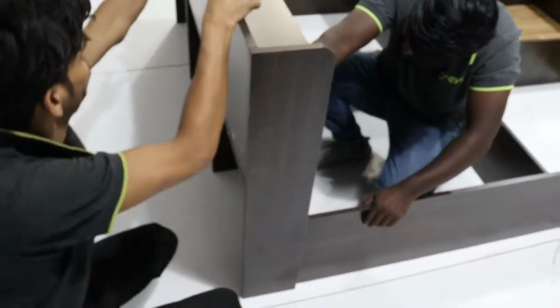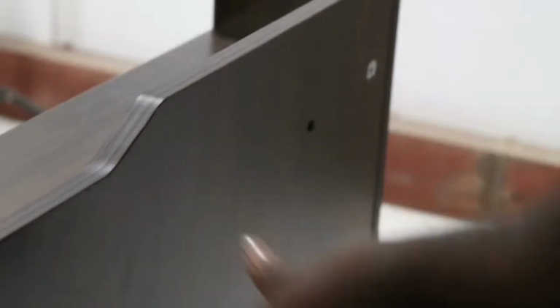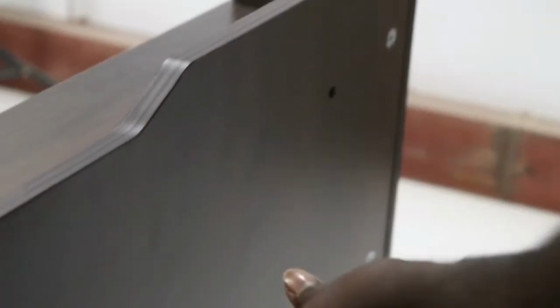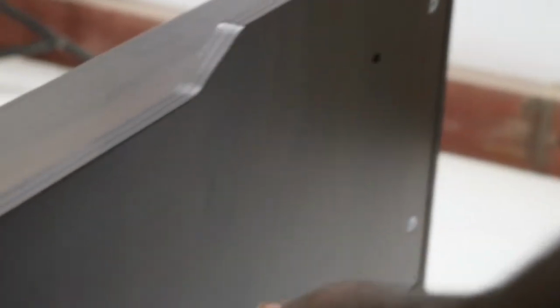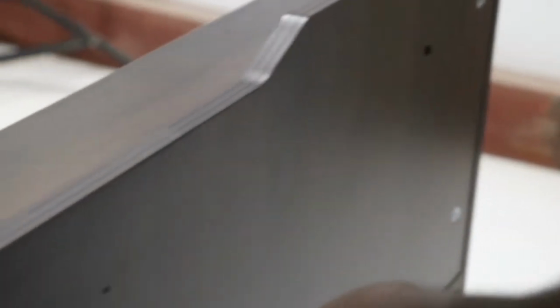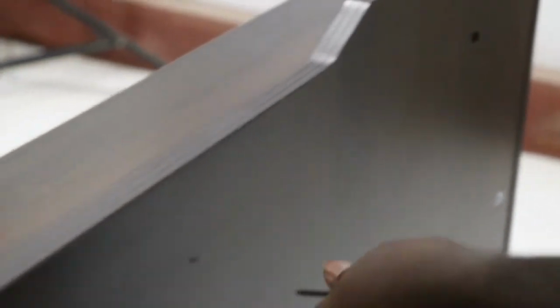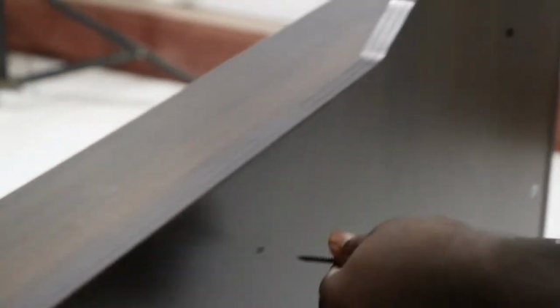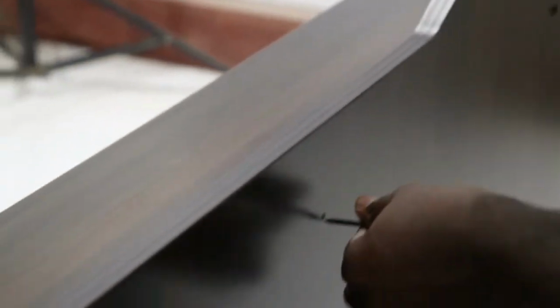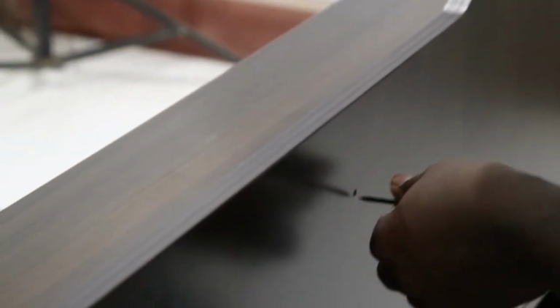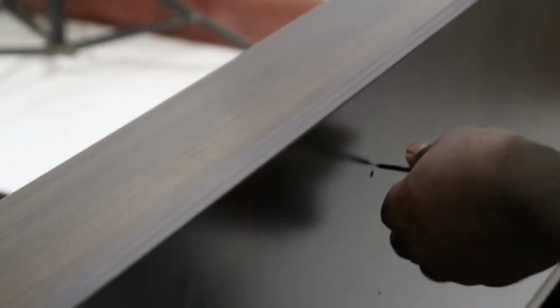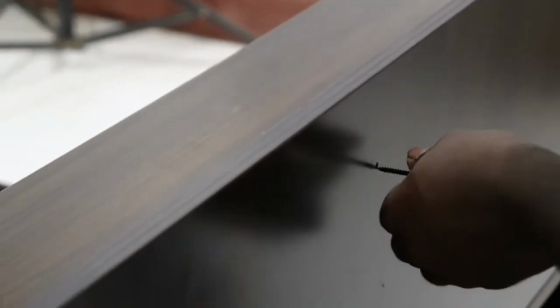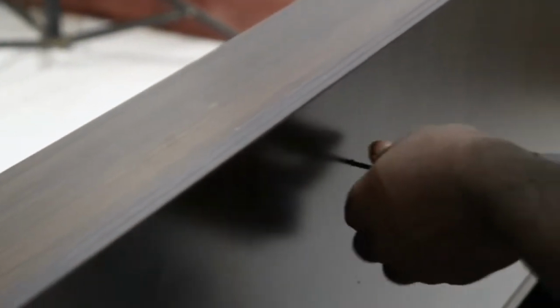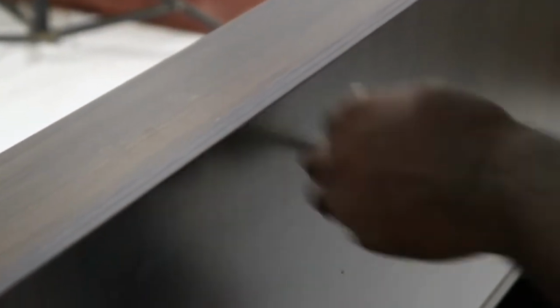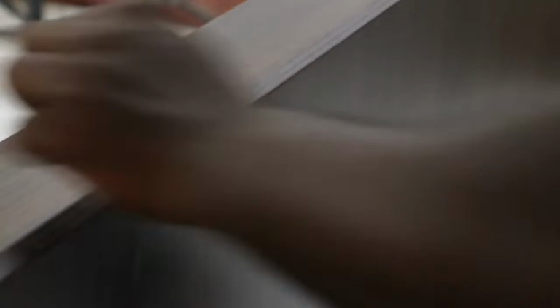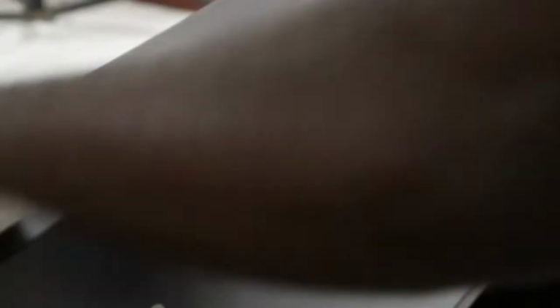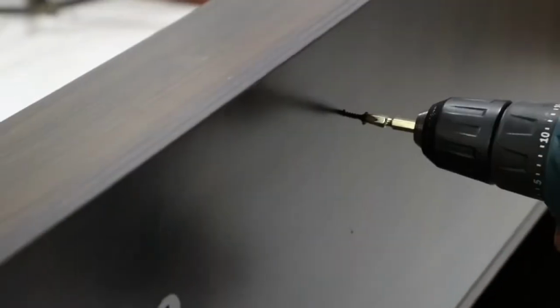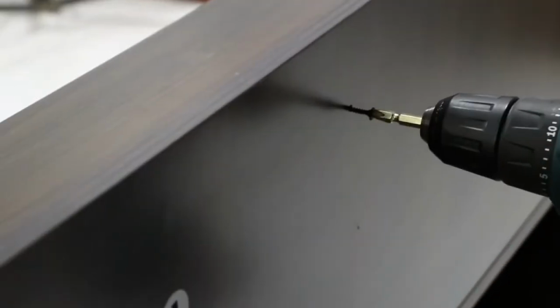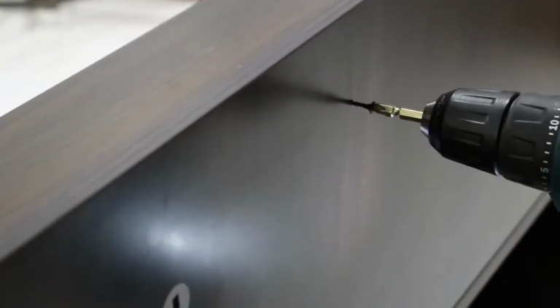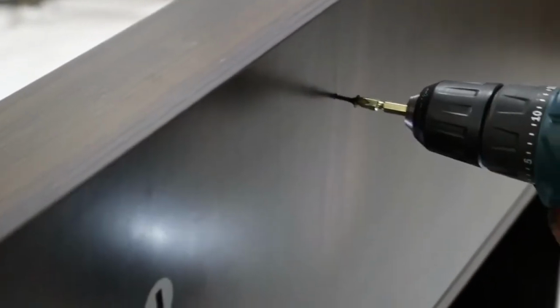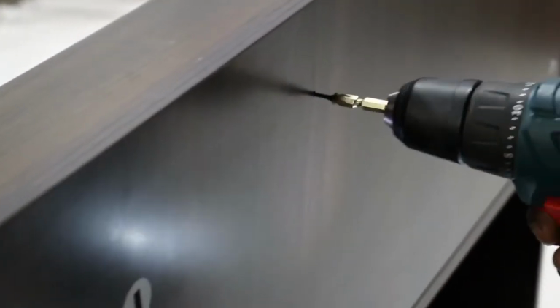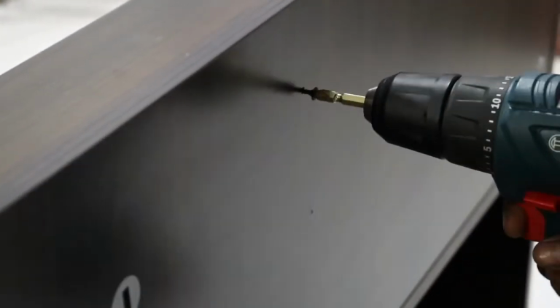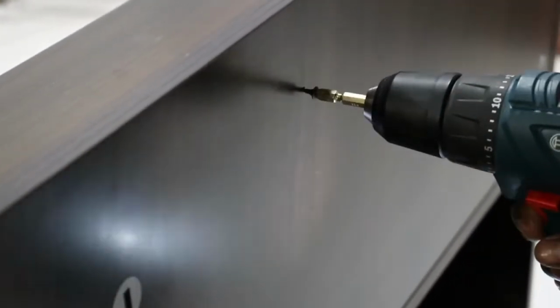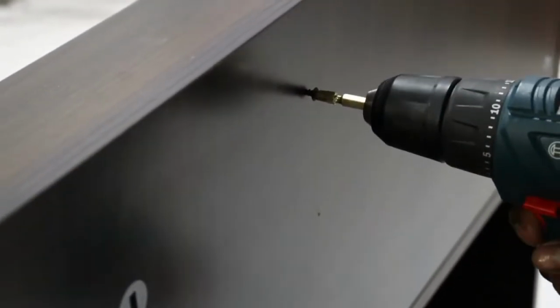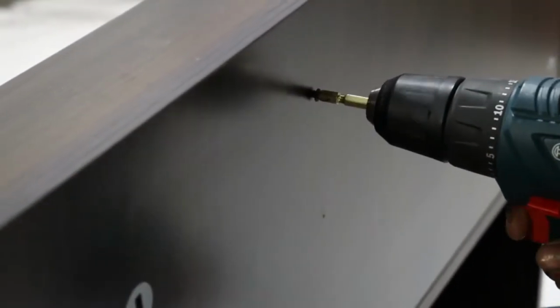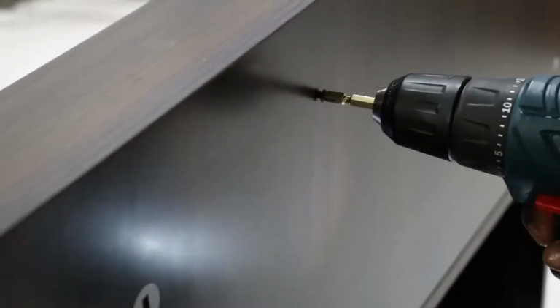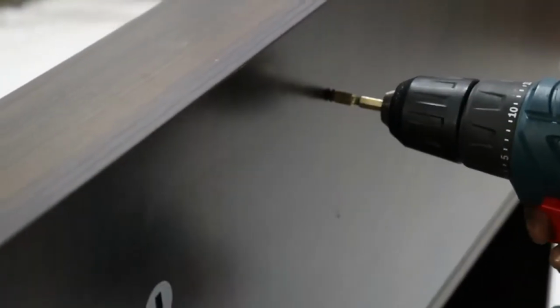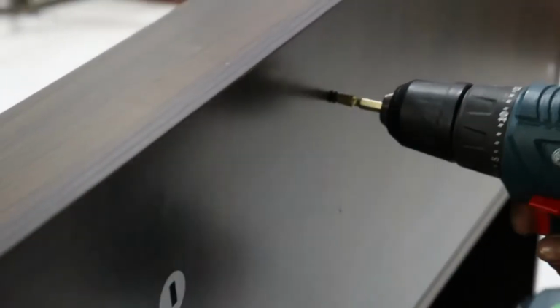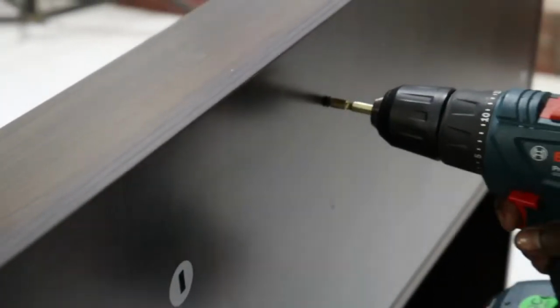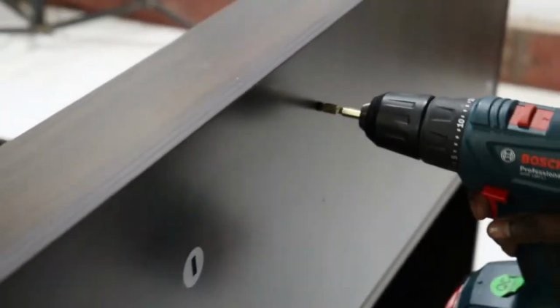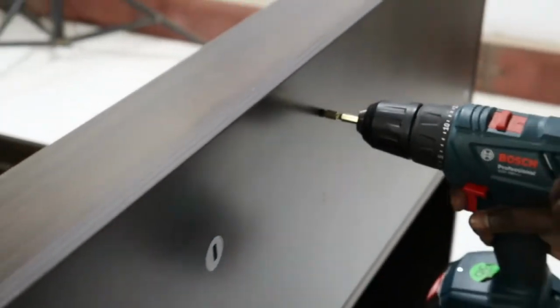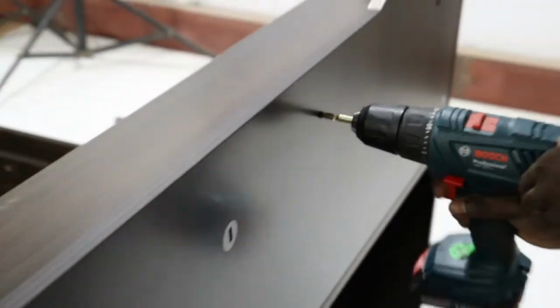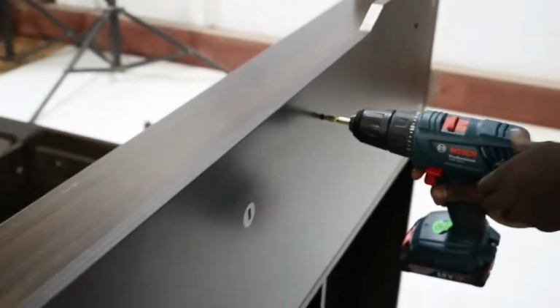Screw the CSK screws, four in number, provided onto the back panel on the holes provided.